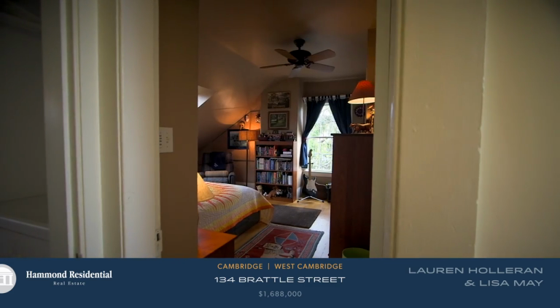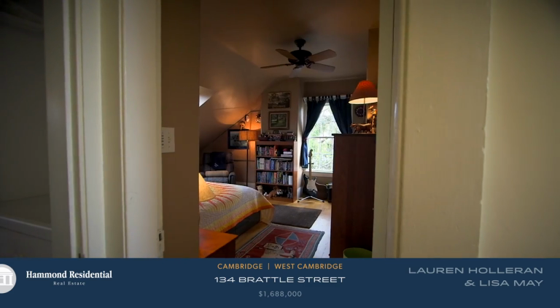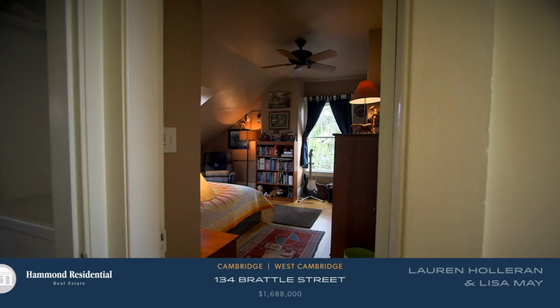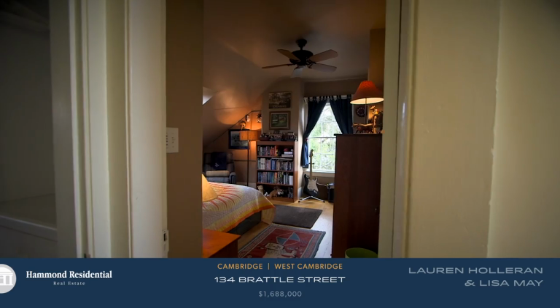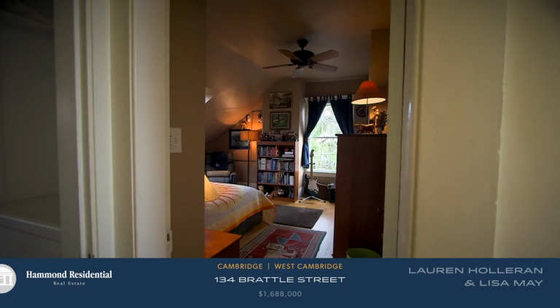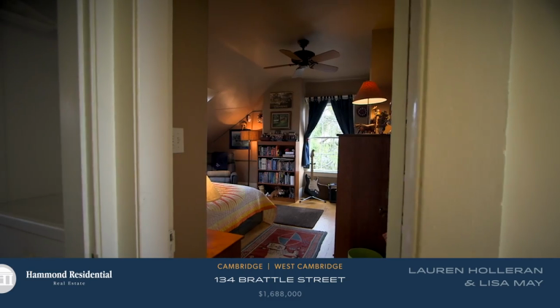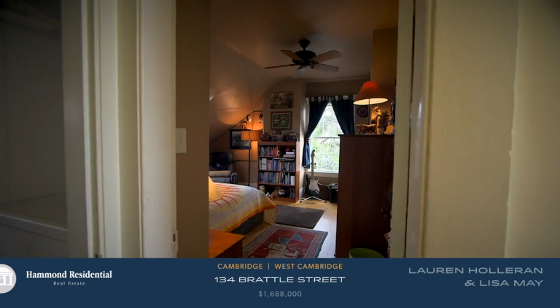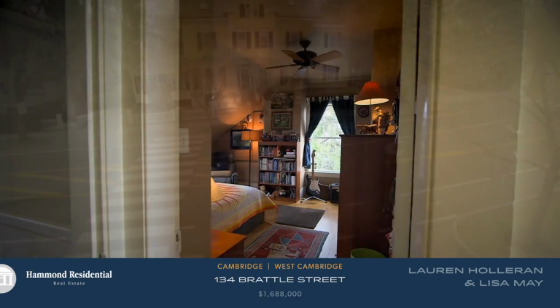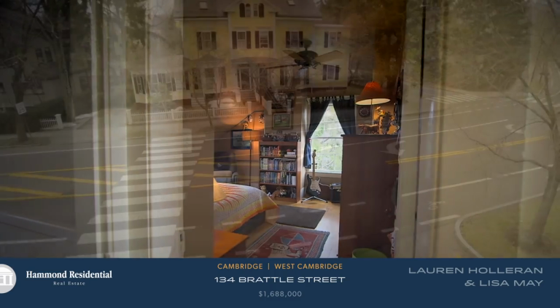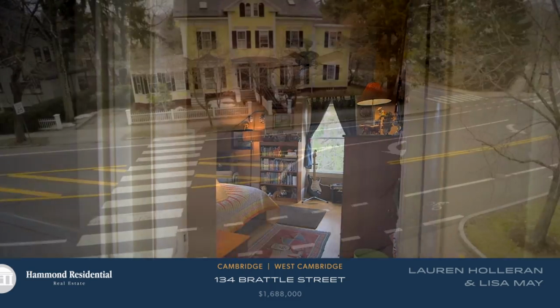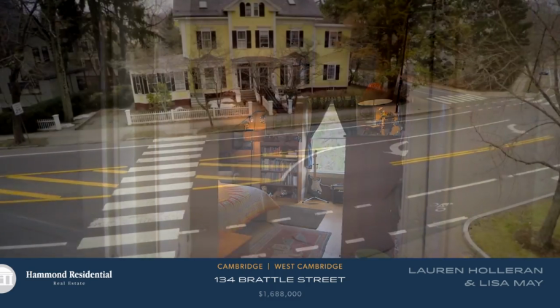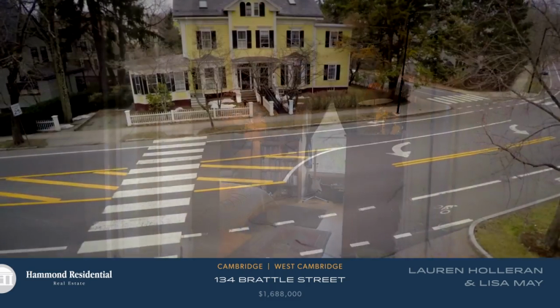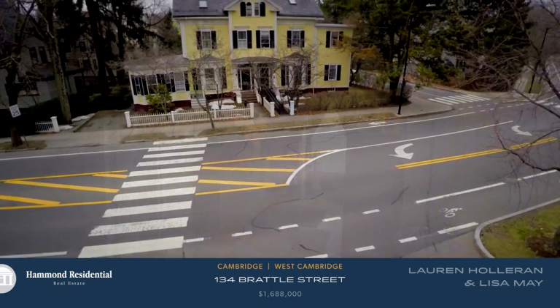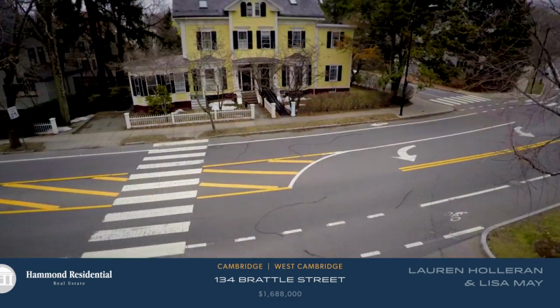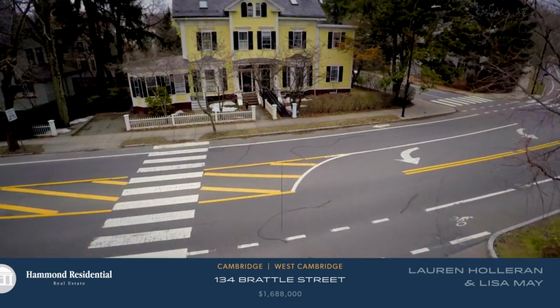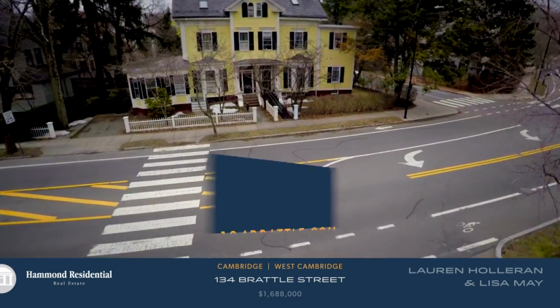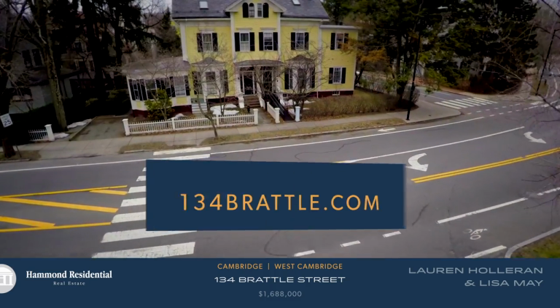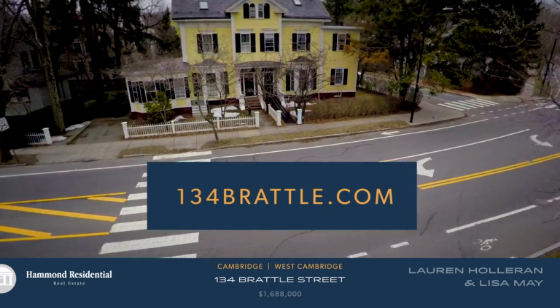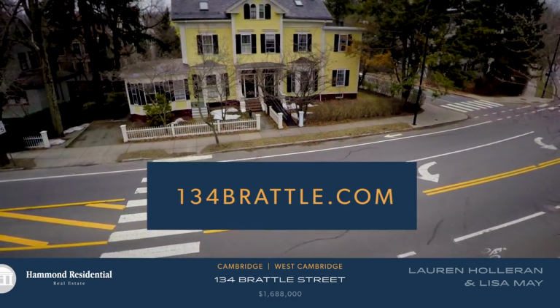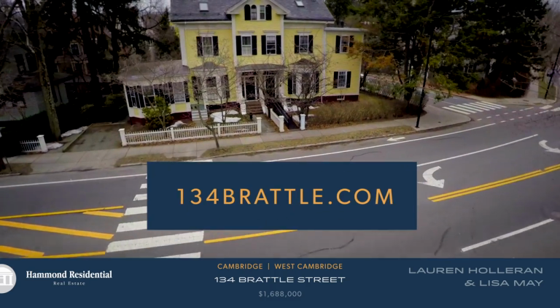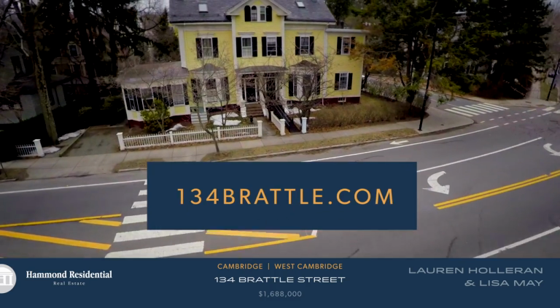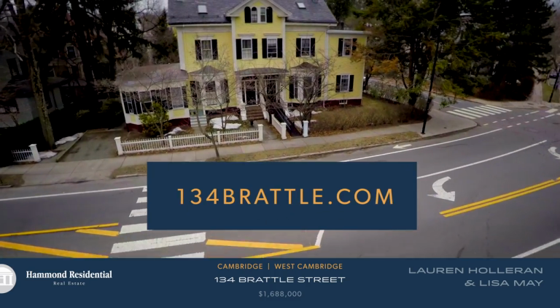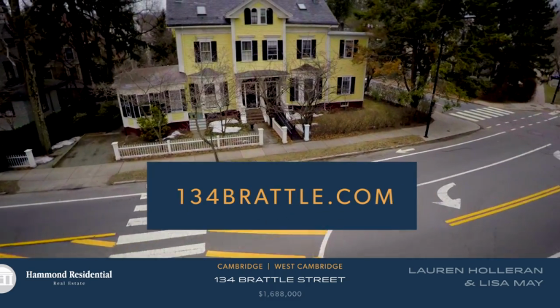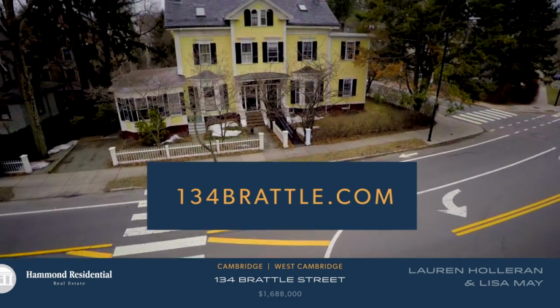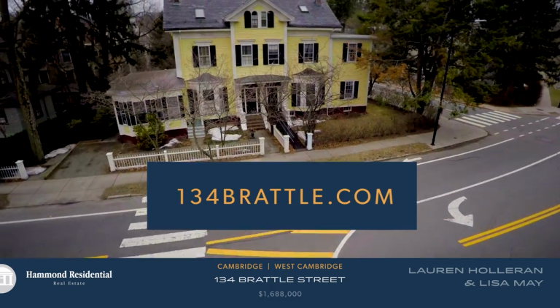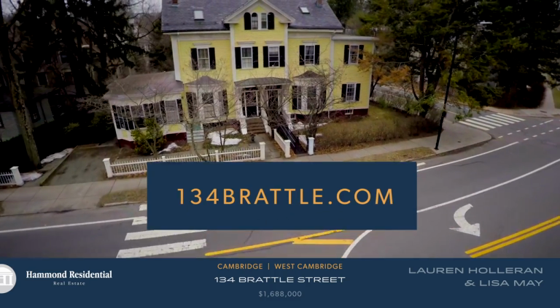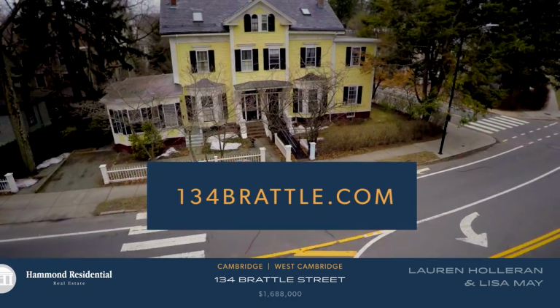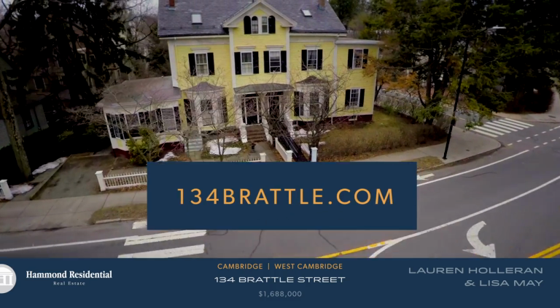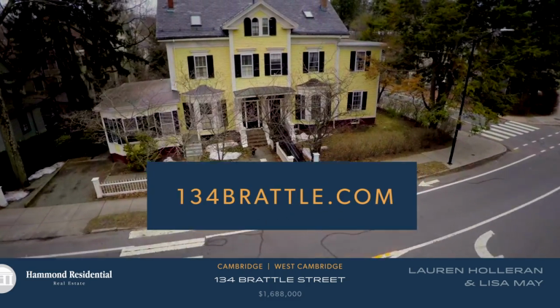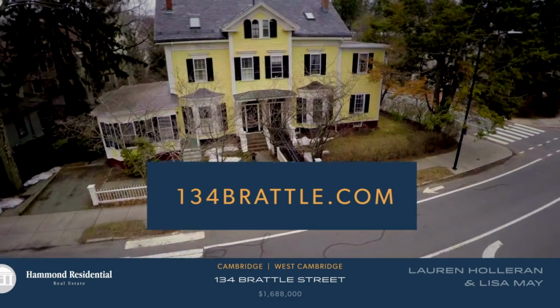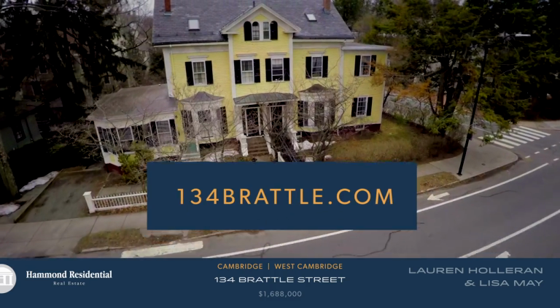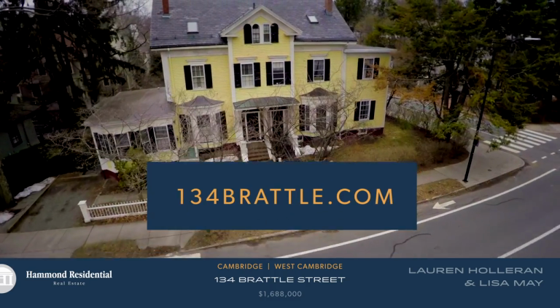For more information, photographs, and floor plans, please visit 134brattle.com.